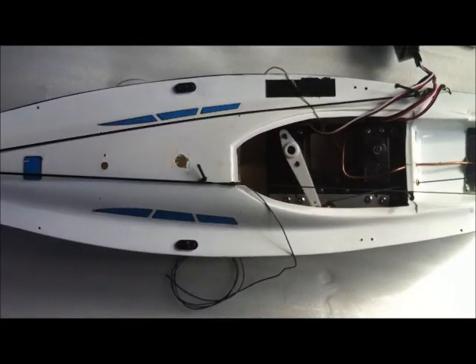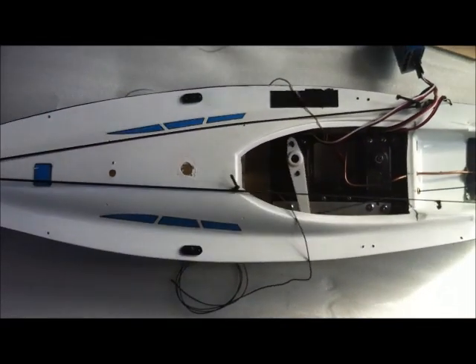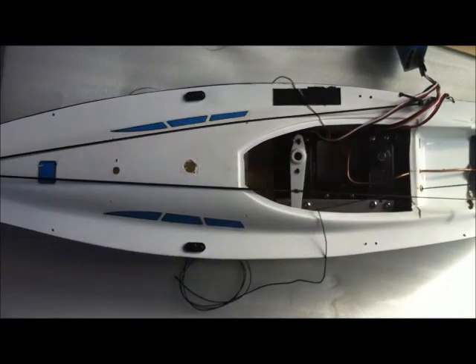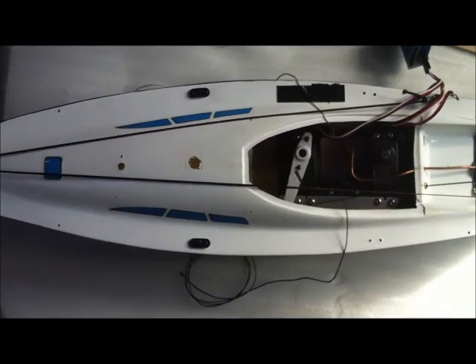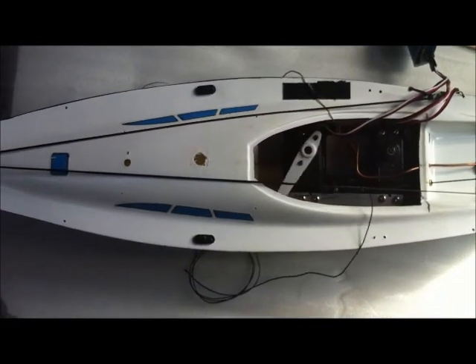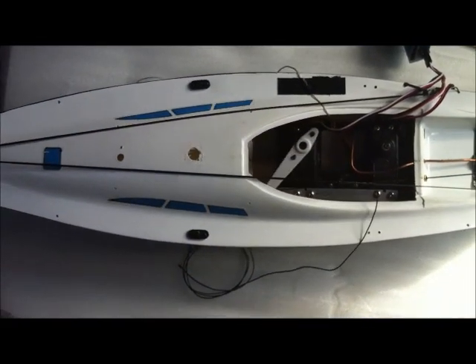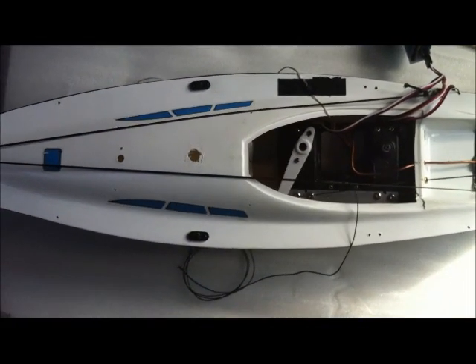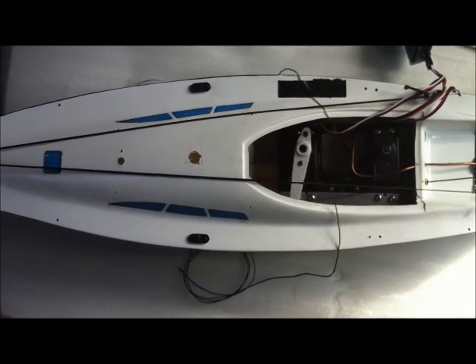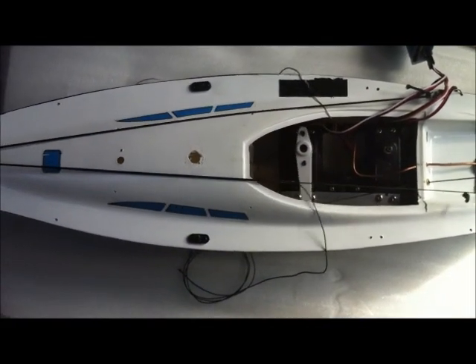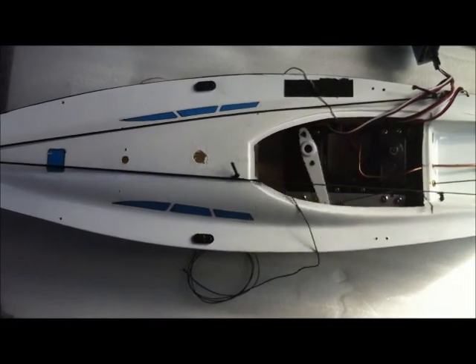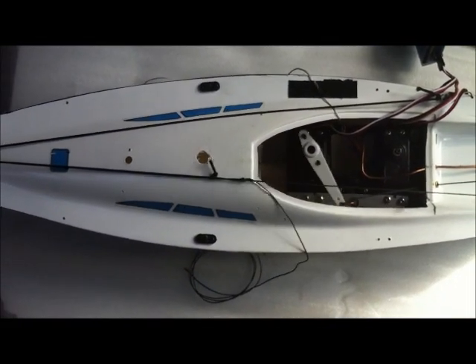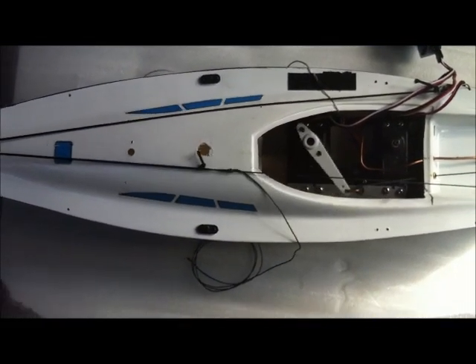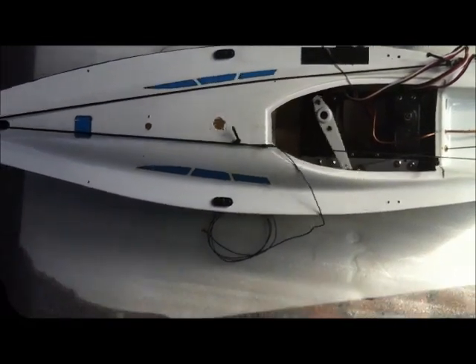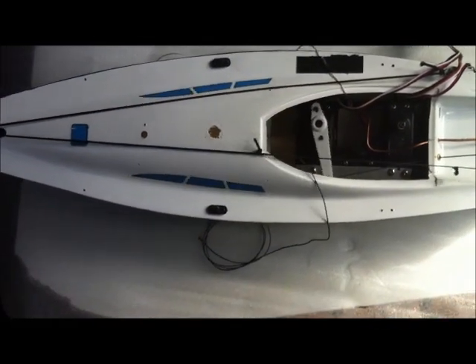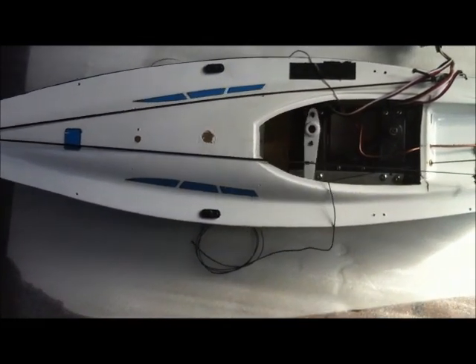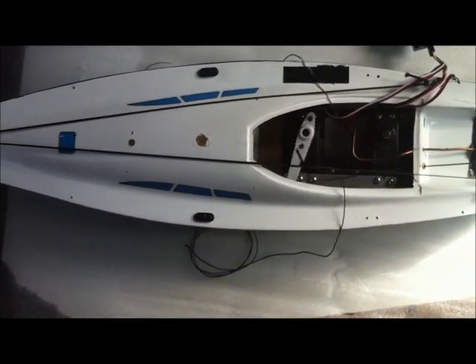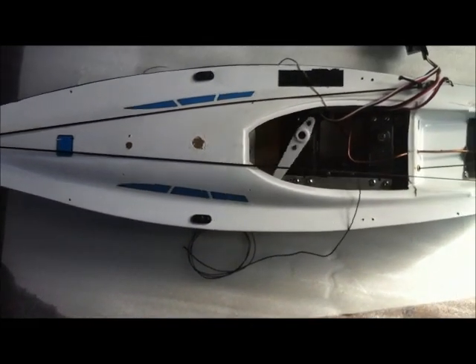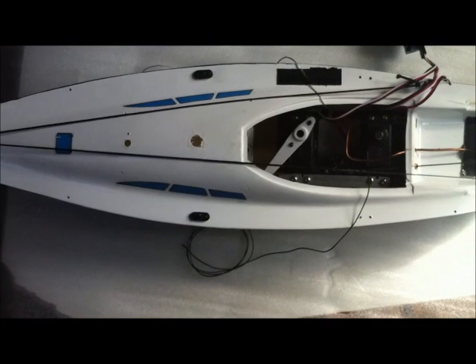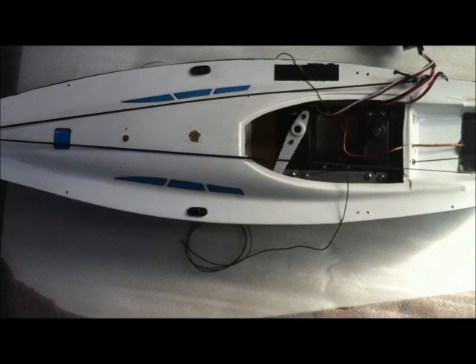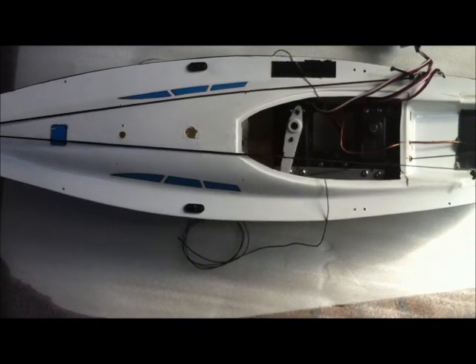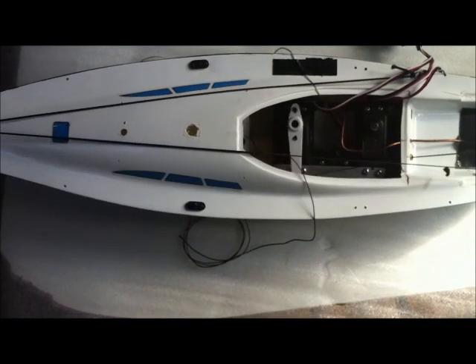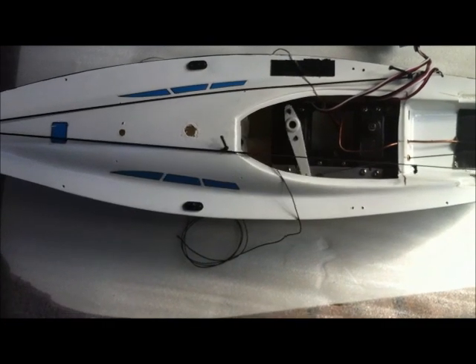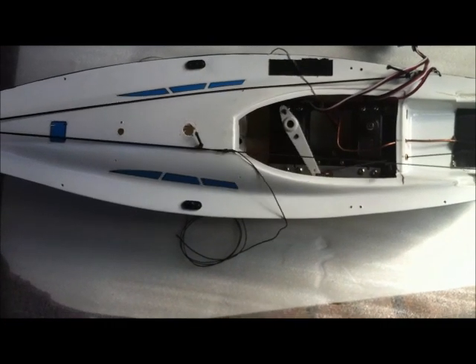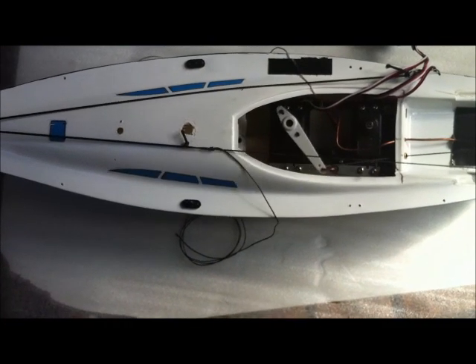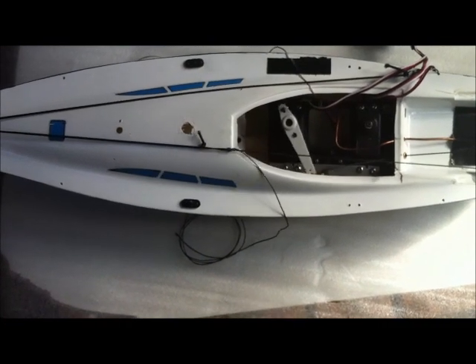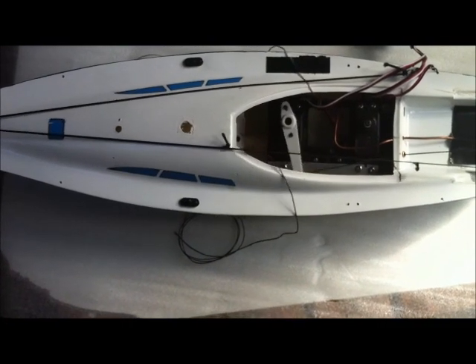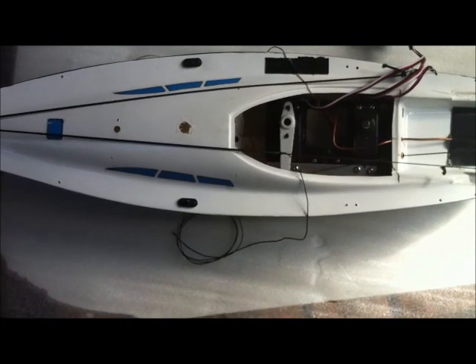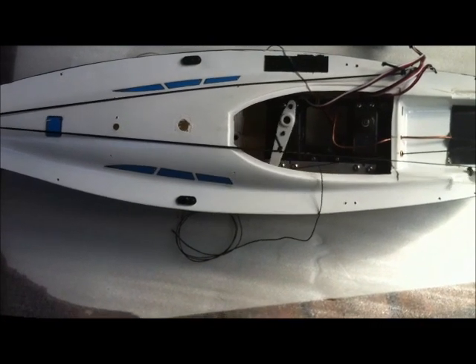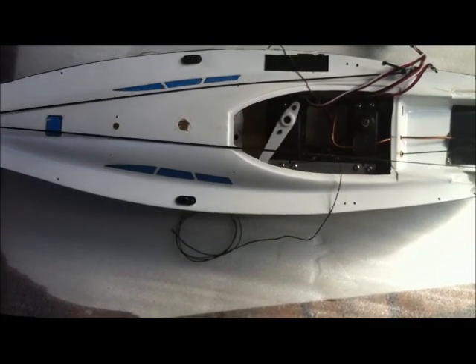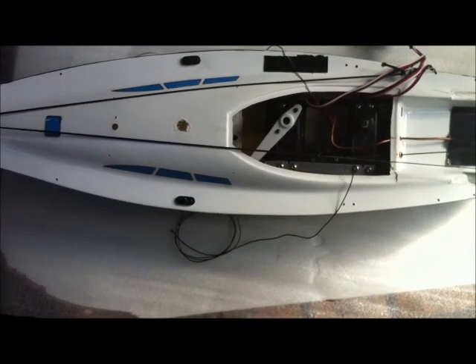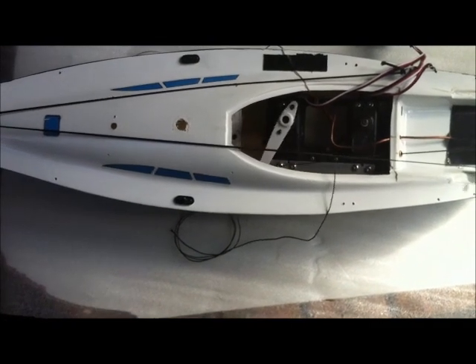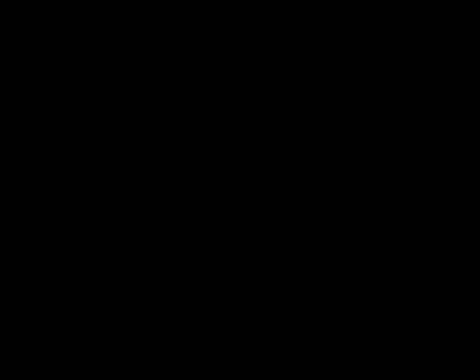It seems to go quite nicely at the moment. Might be different with sails.